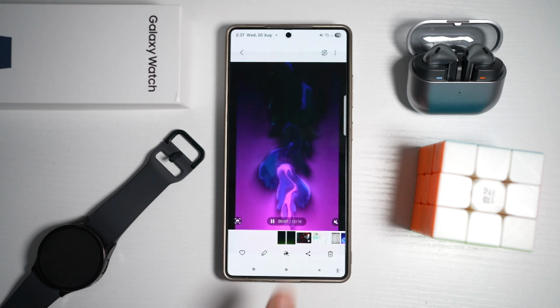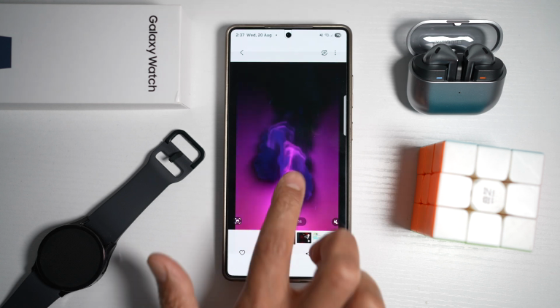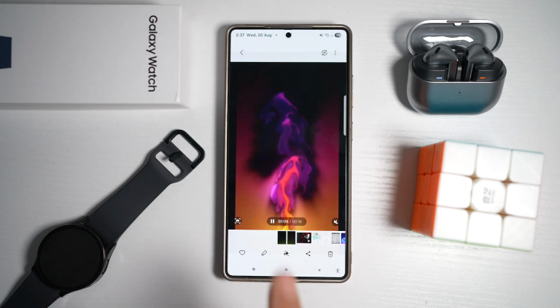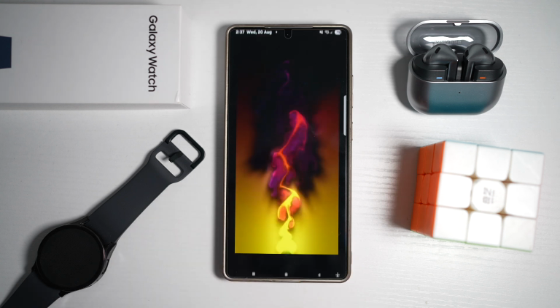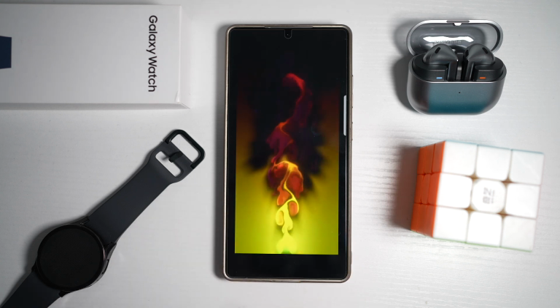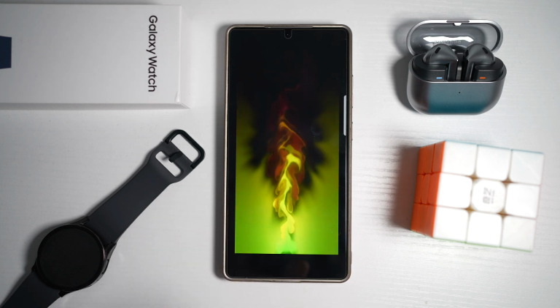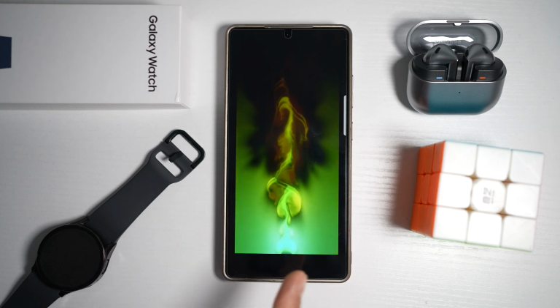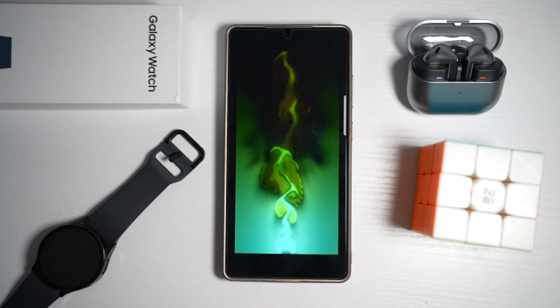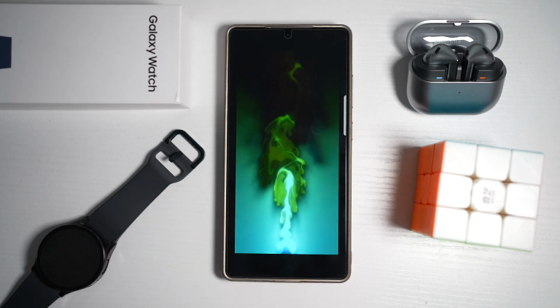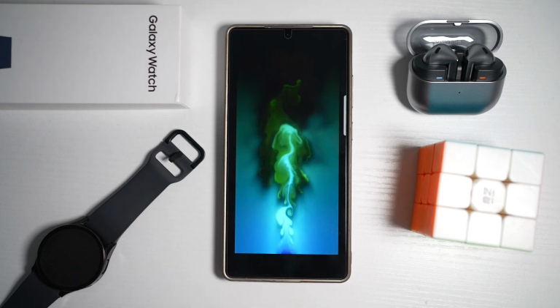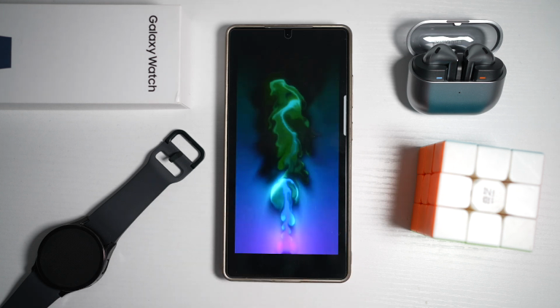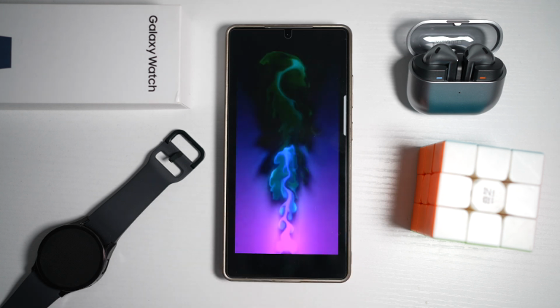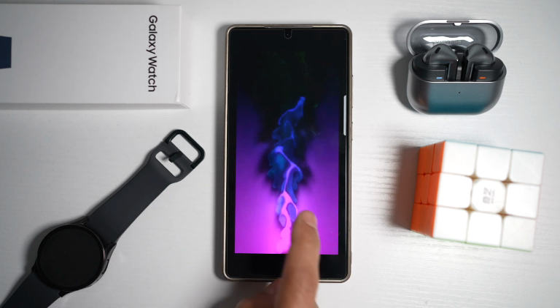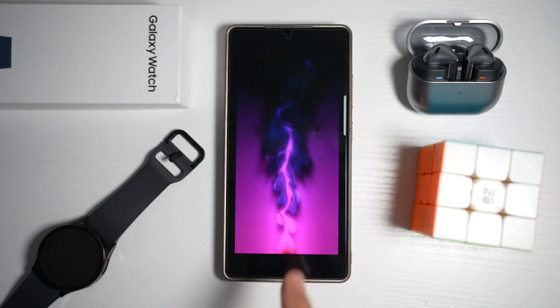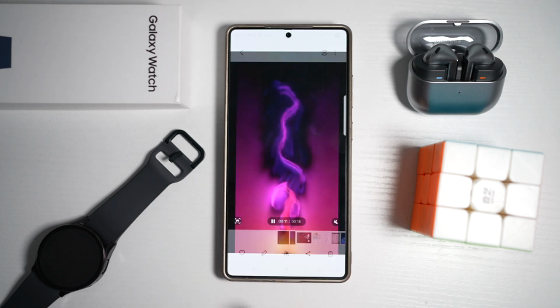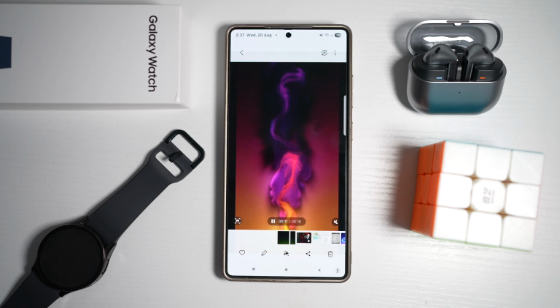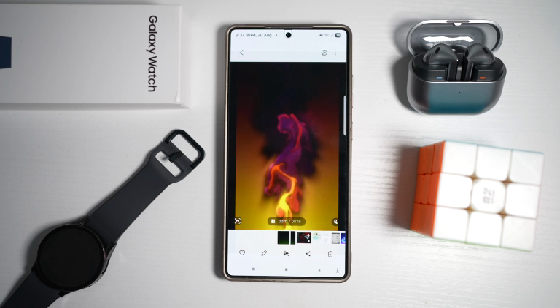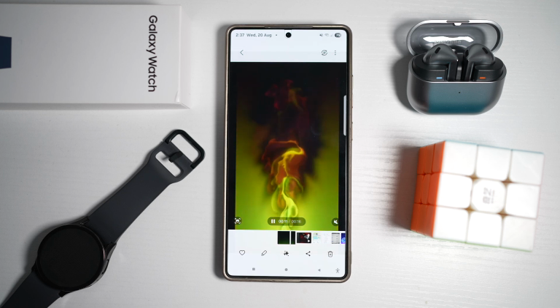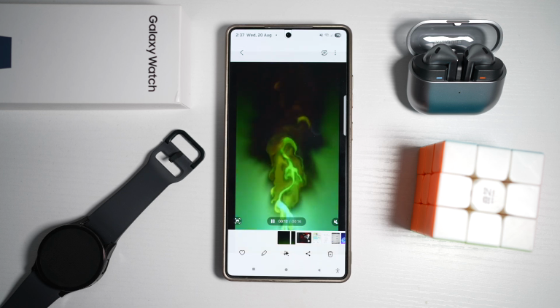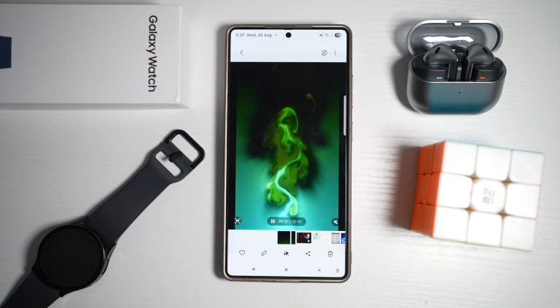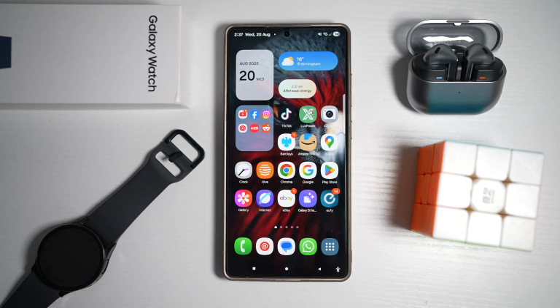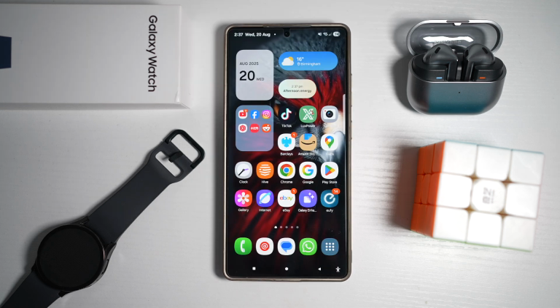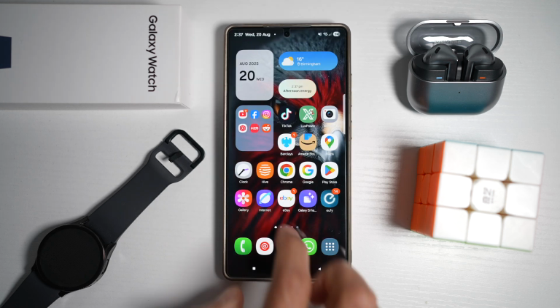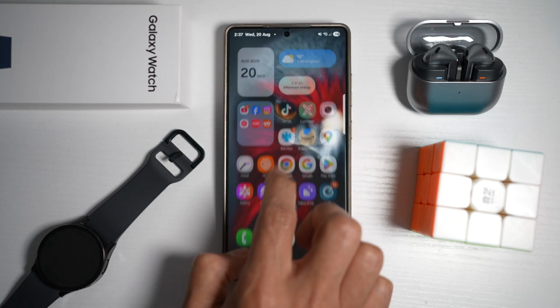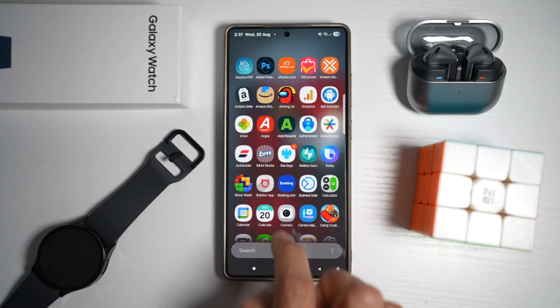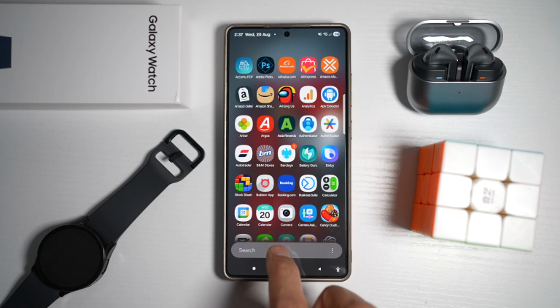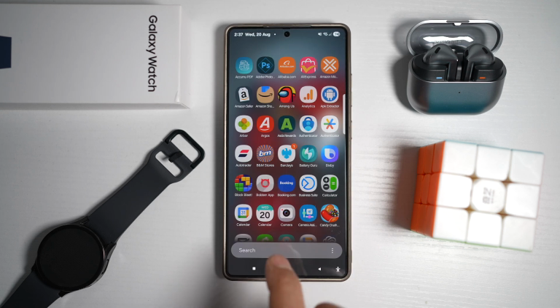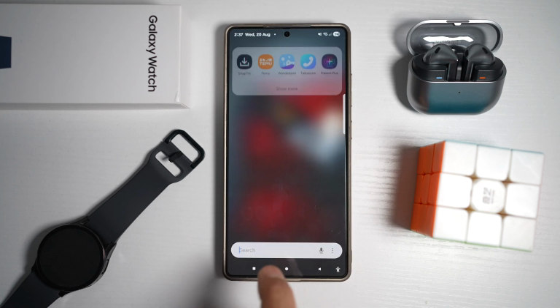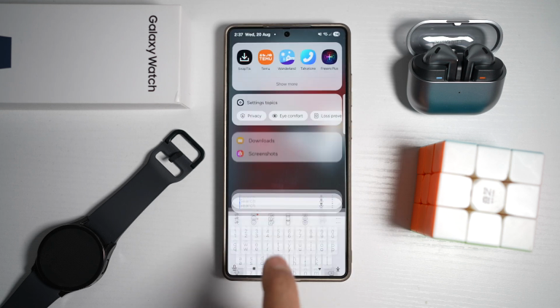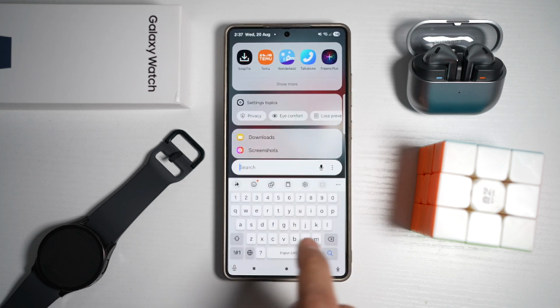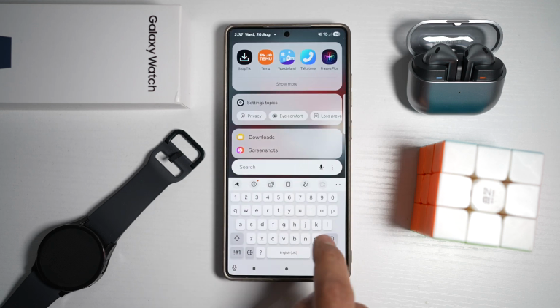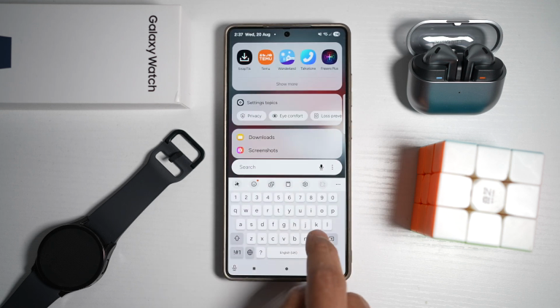First, you need to find a video — here I found a charging video. Then you need to open up the Modes and Routines app.